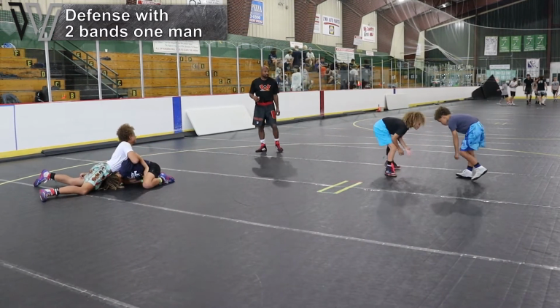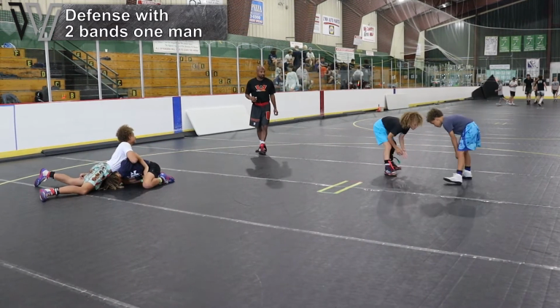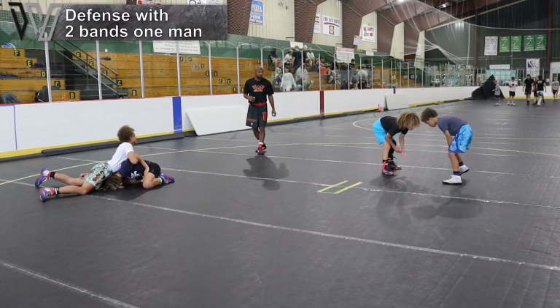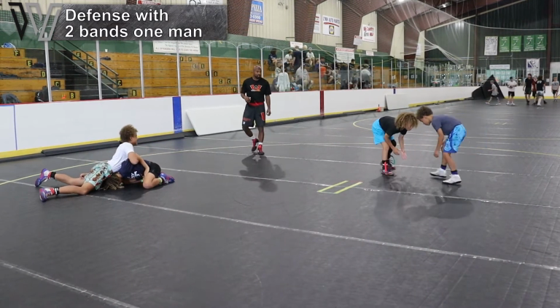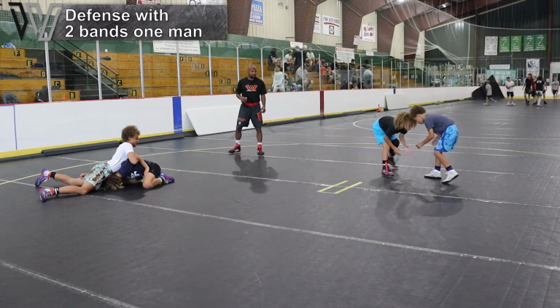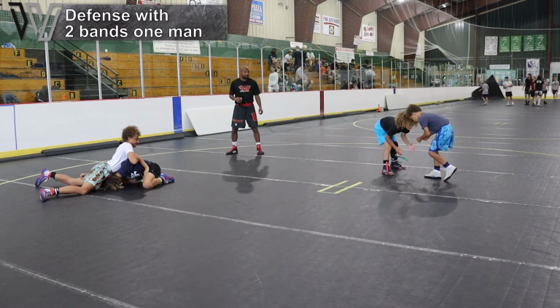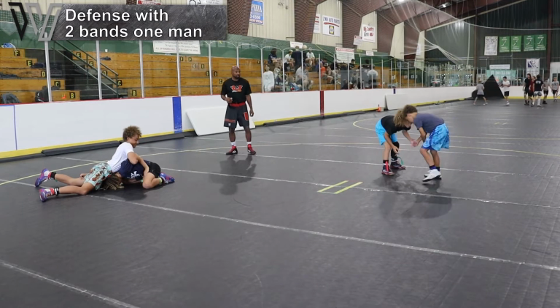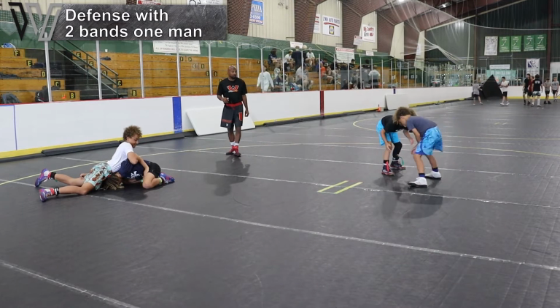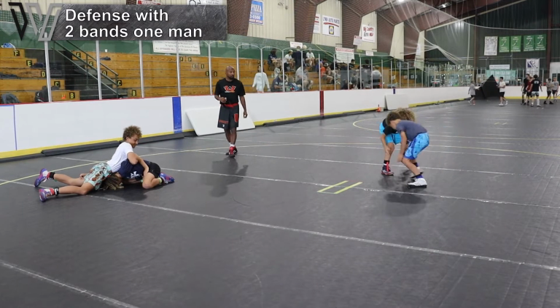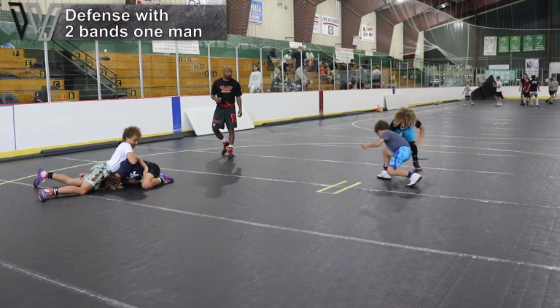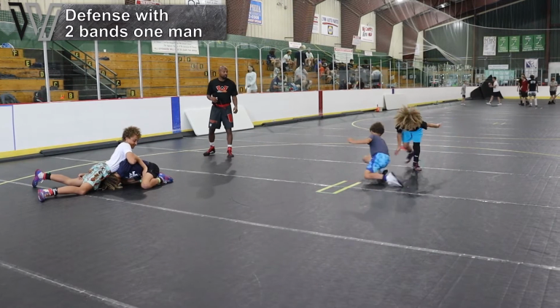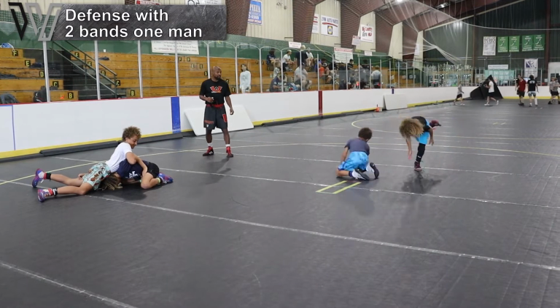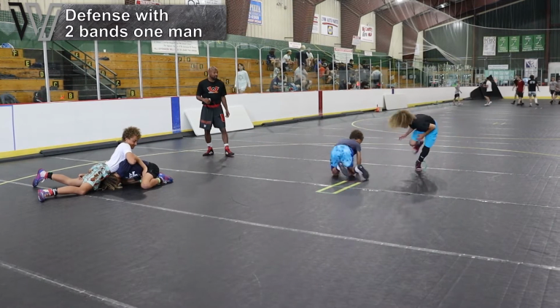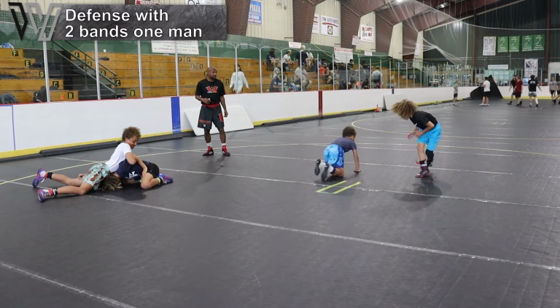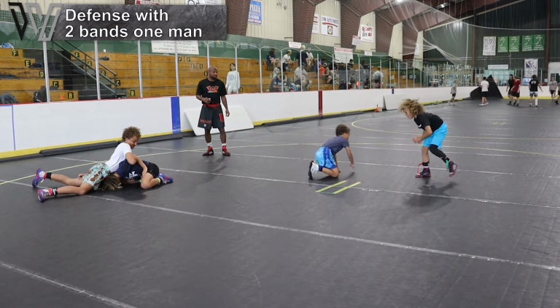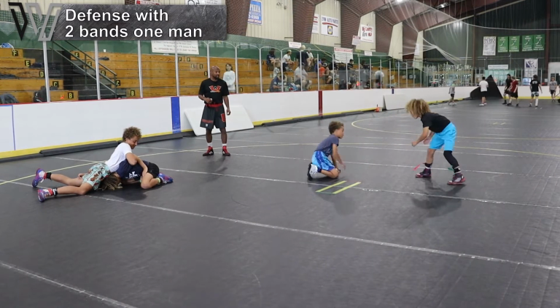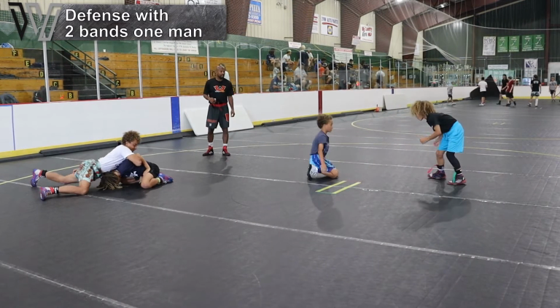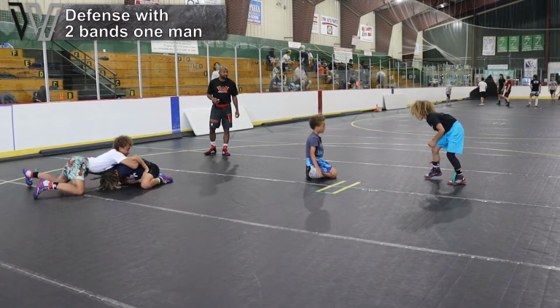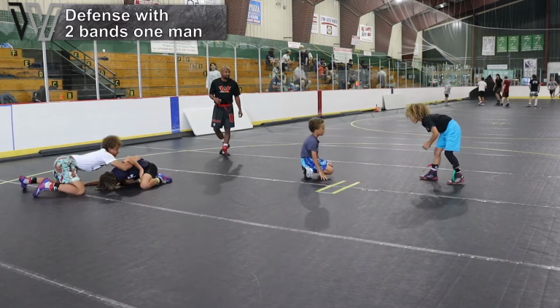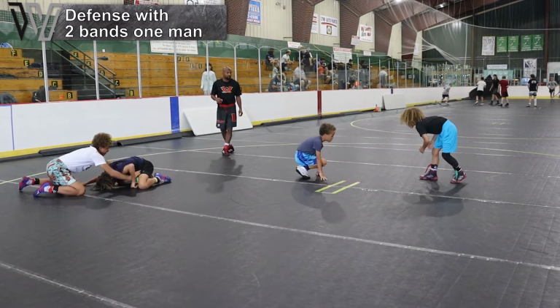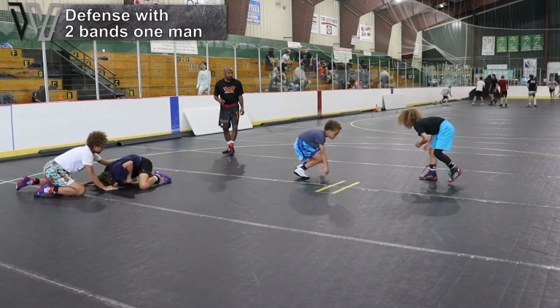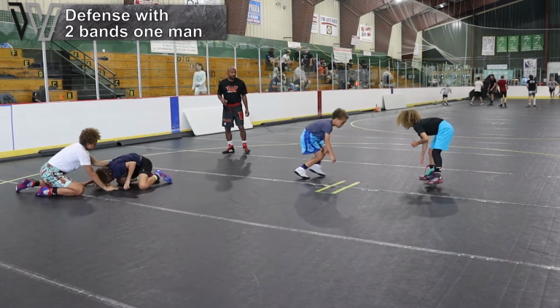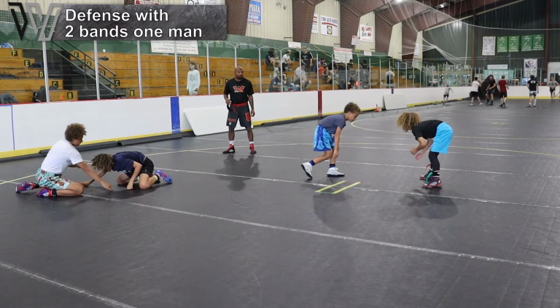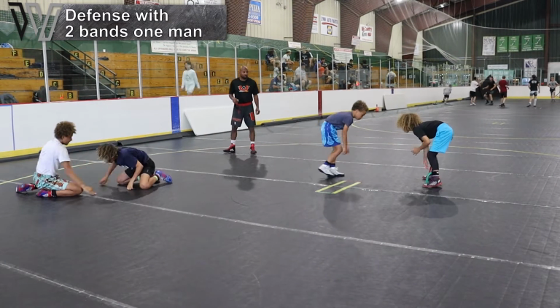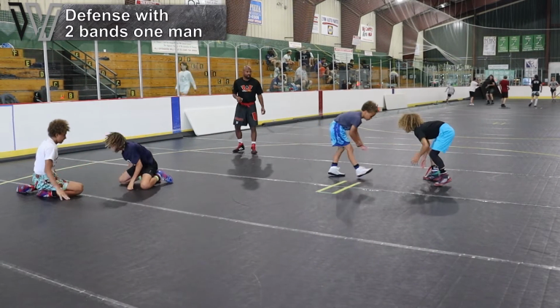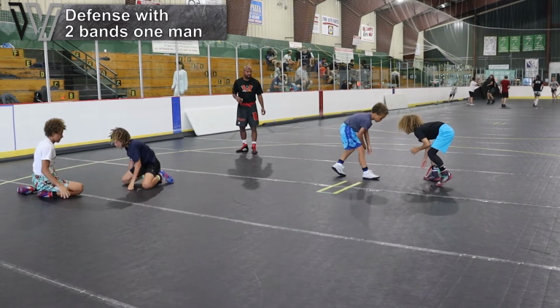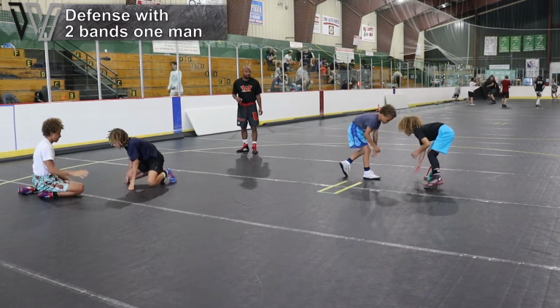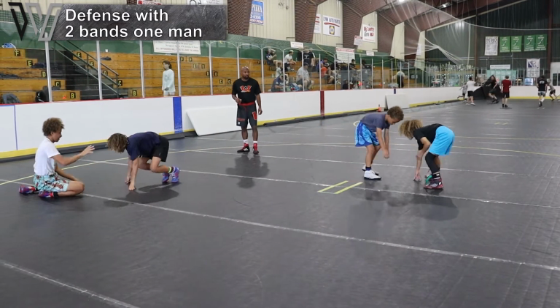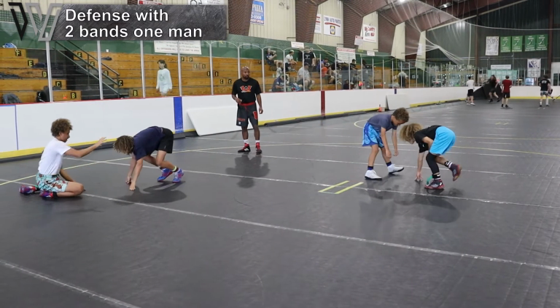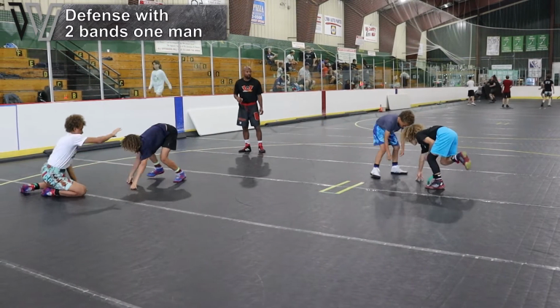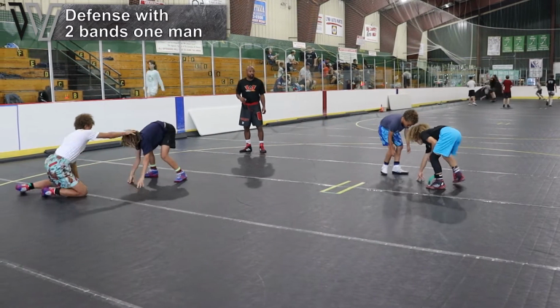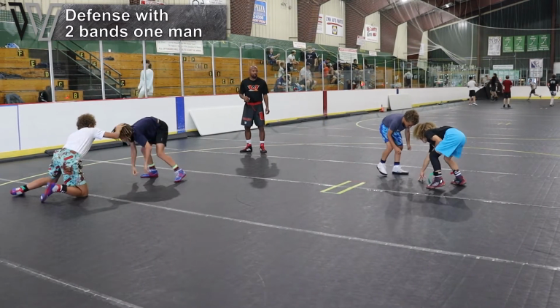Go ahead Hudson, go. Nice attack. Back up, try it again. Move your feet.